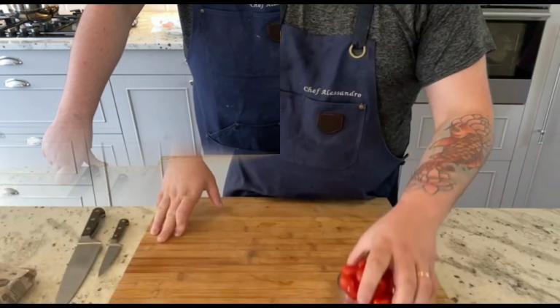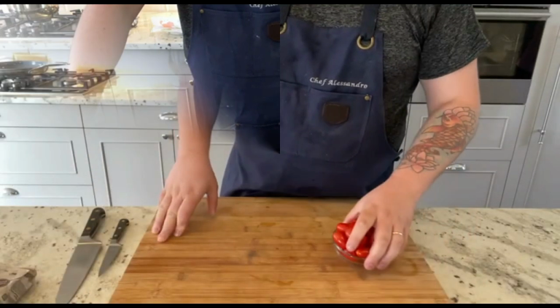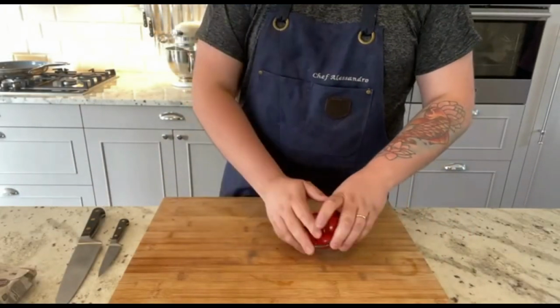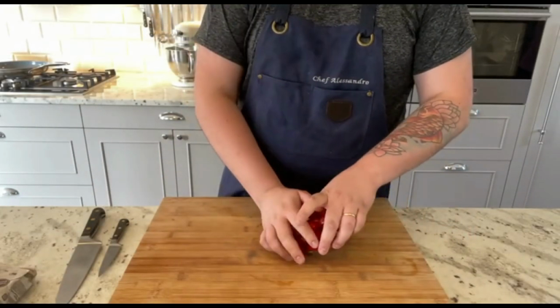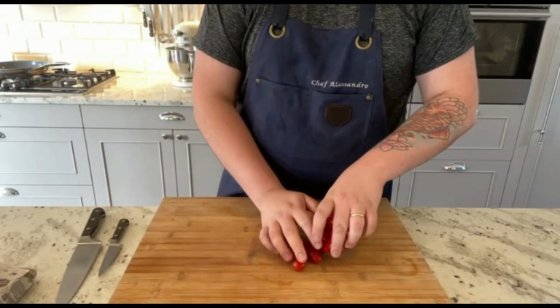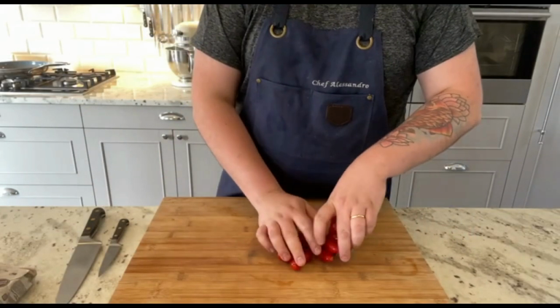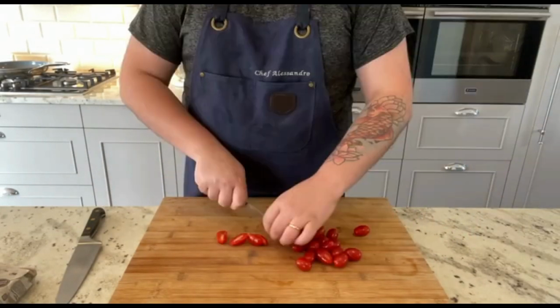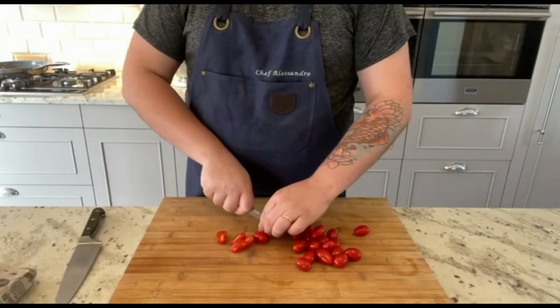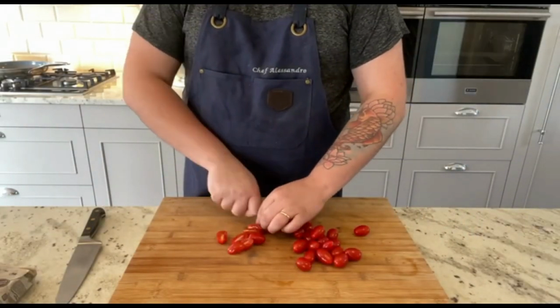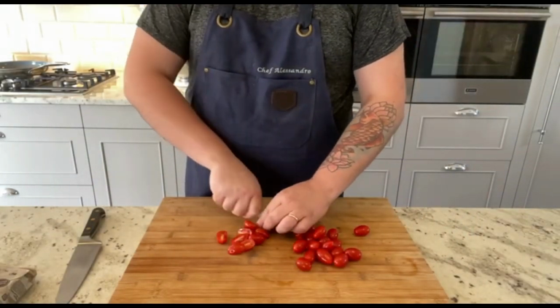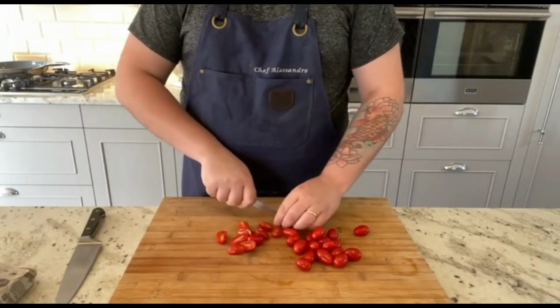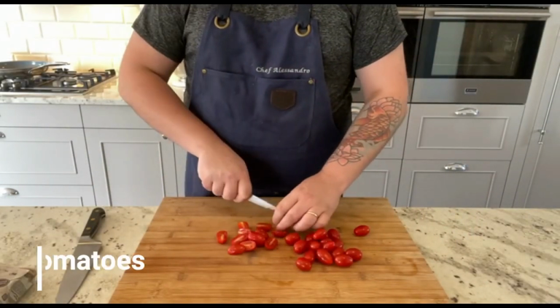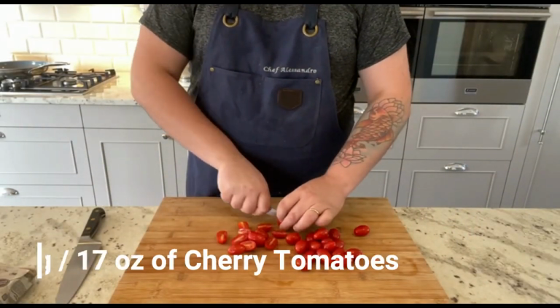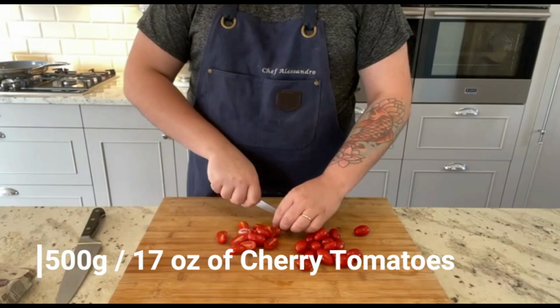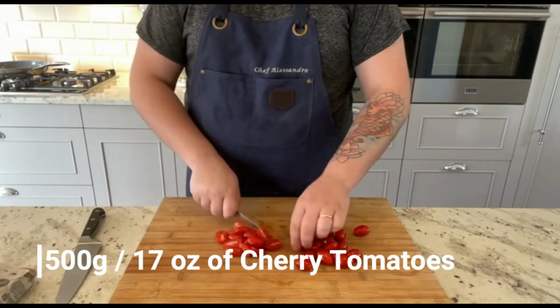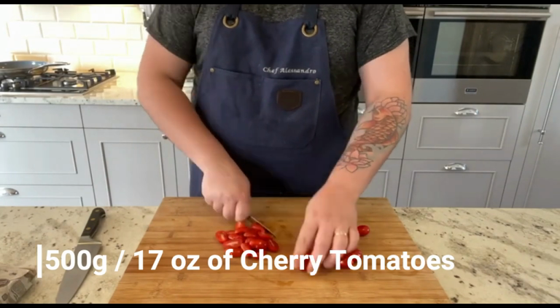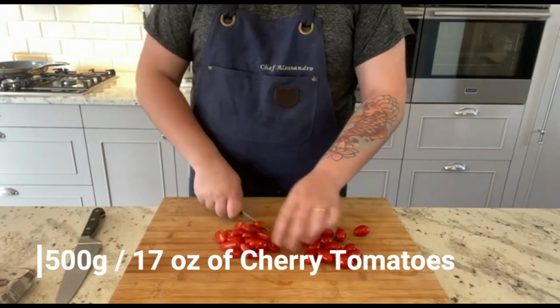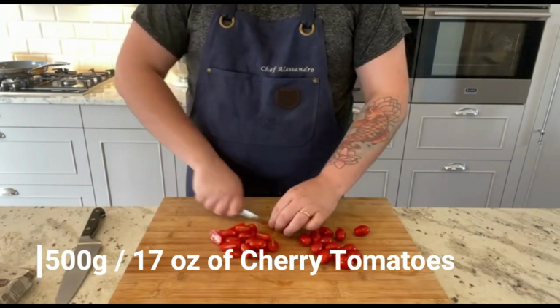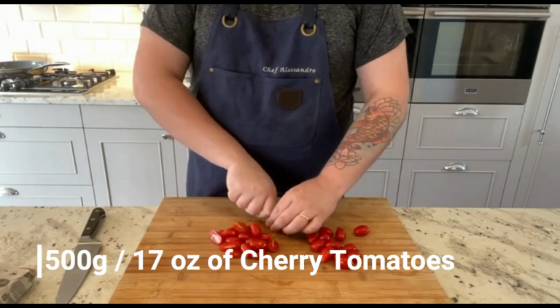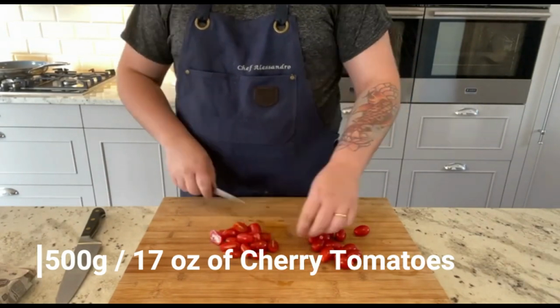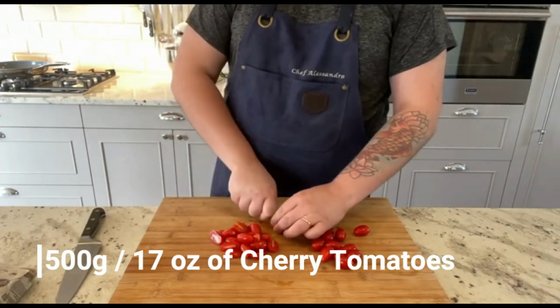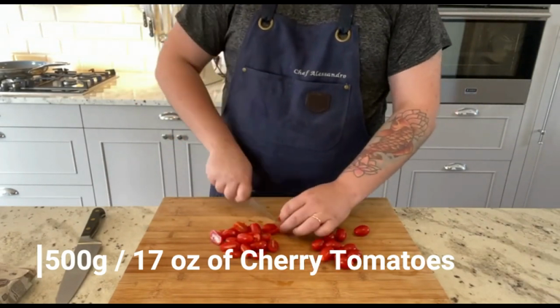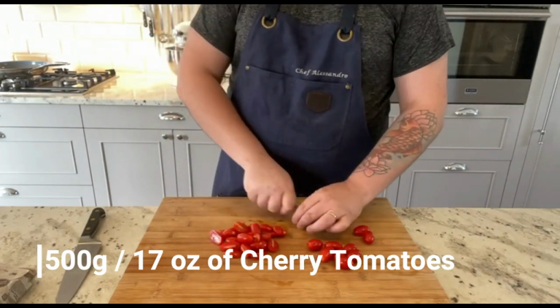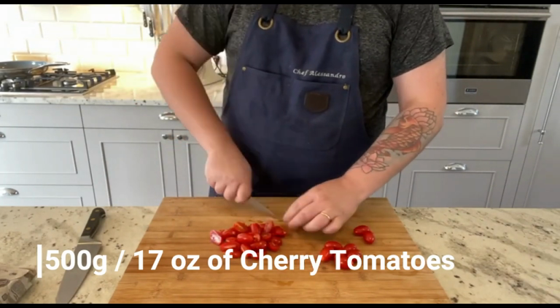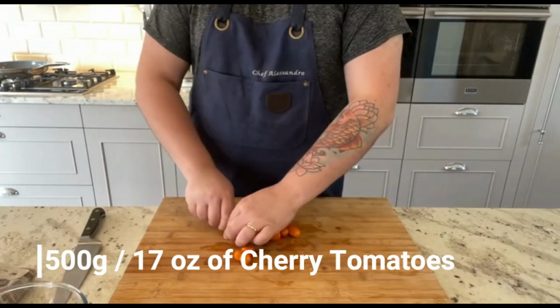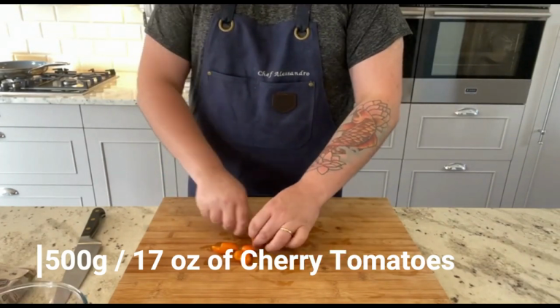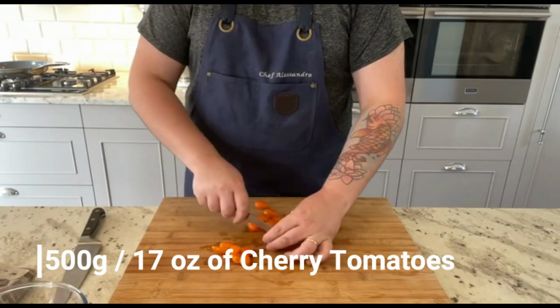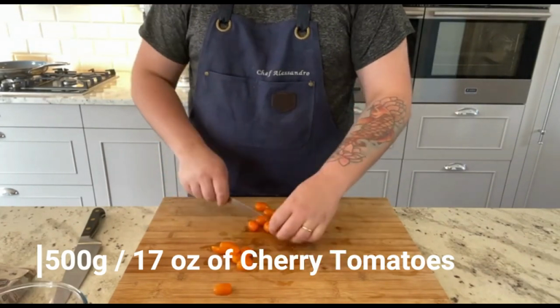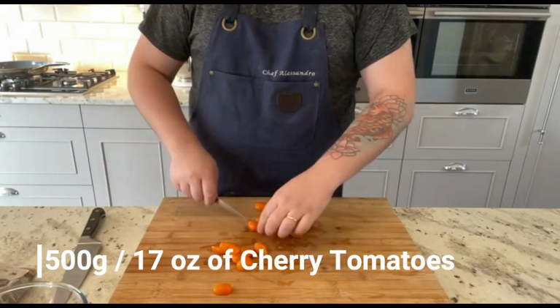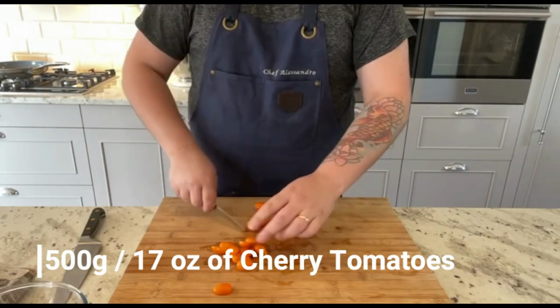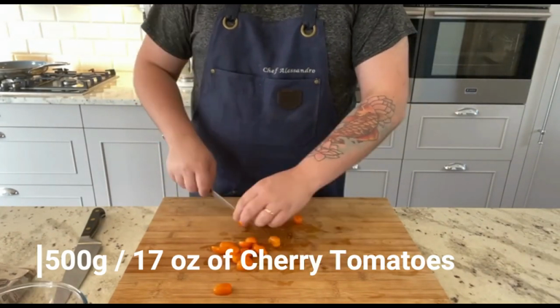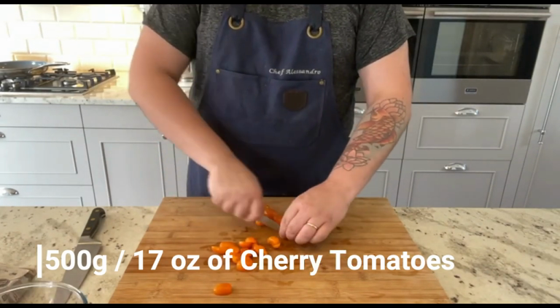First let's cut in half 500 grams of red and orange cherry tomatoes, that will give some texture to the sauce.